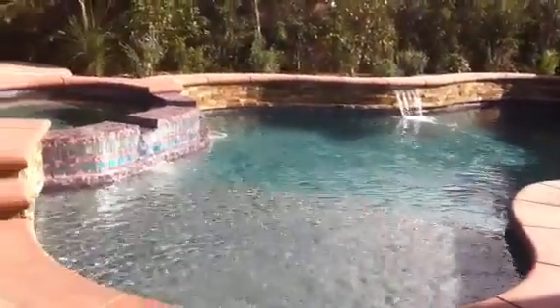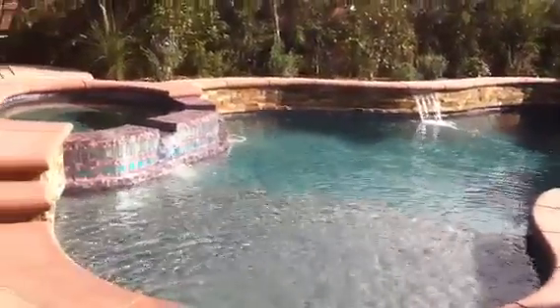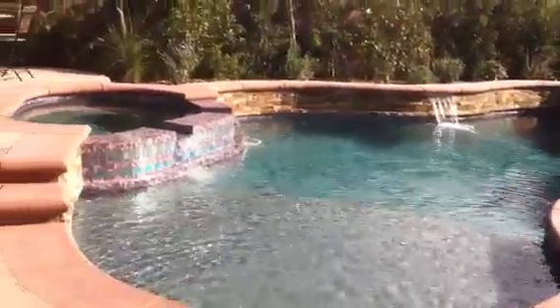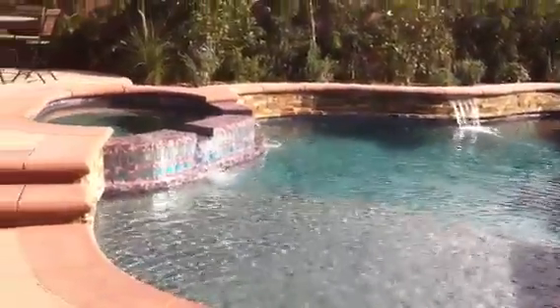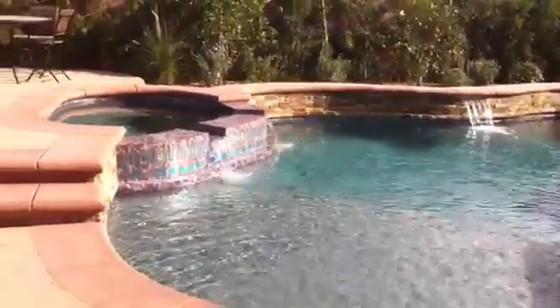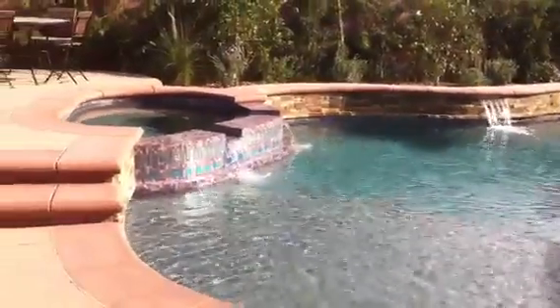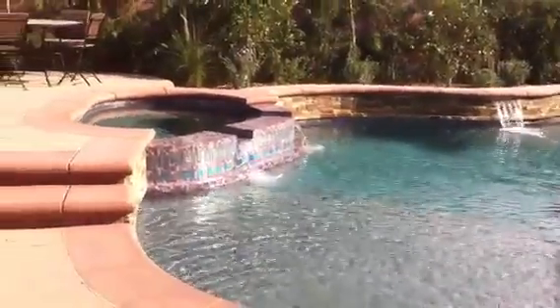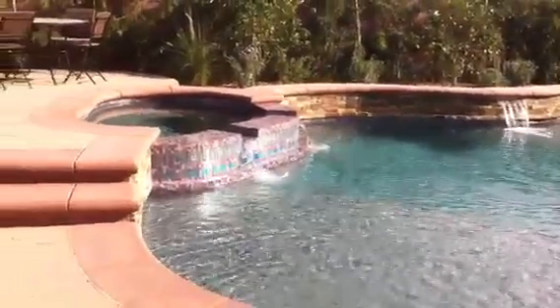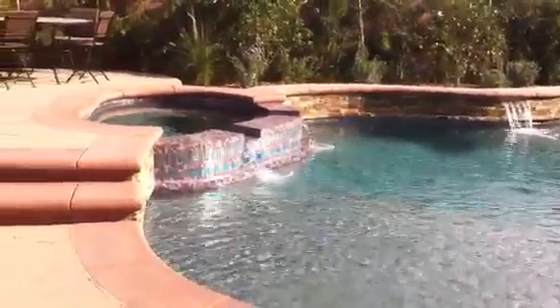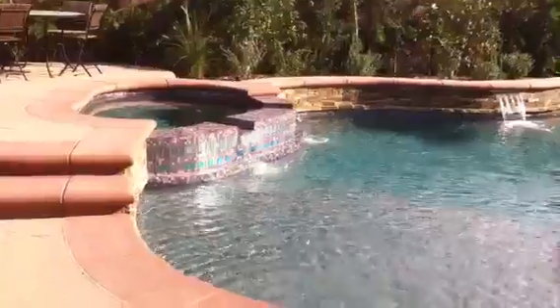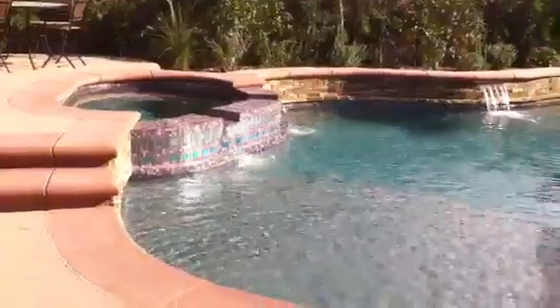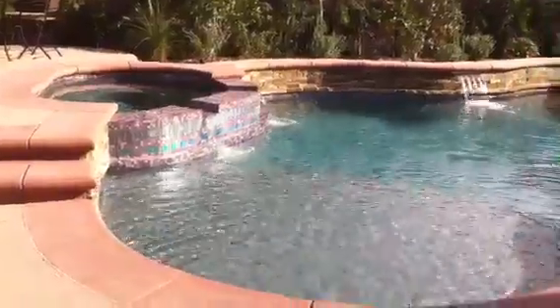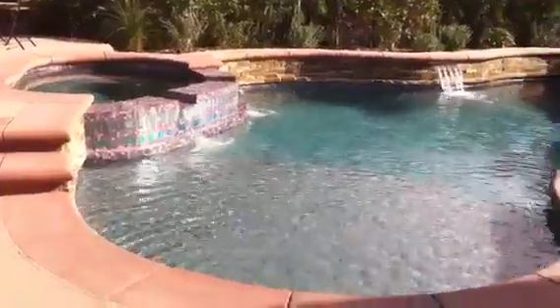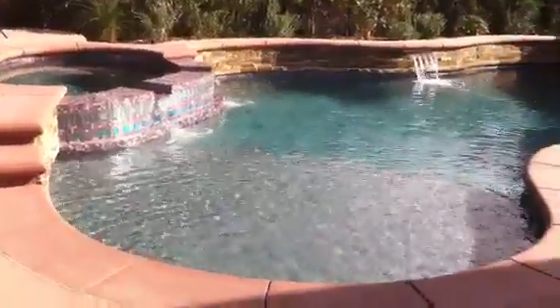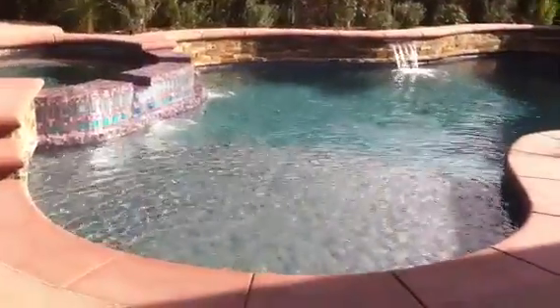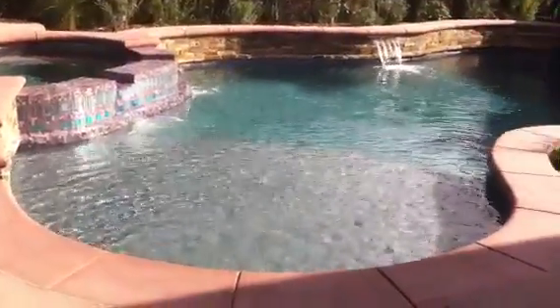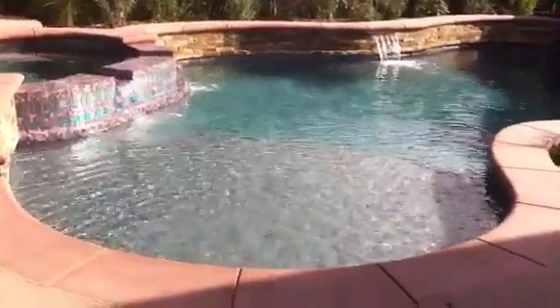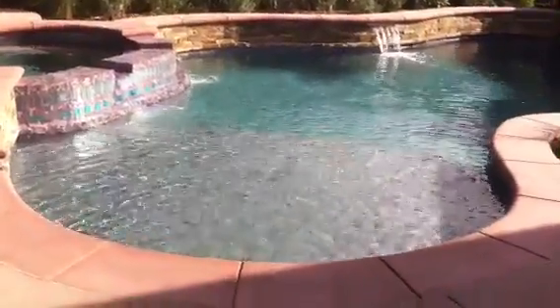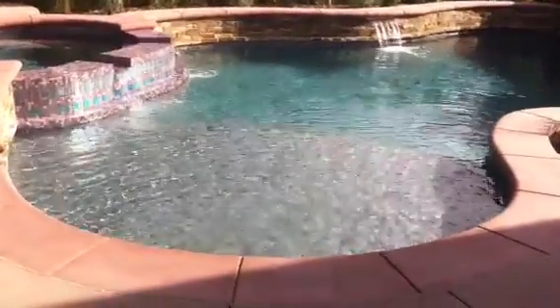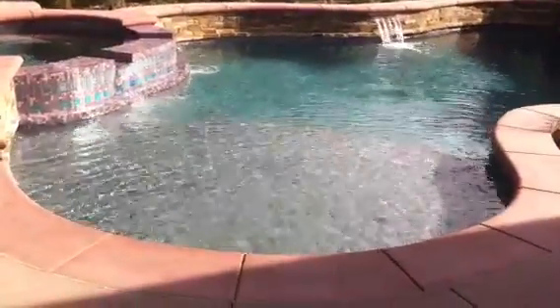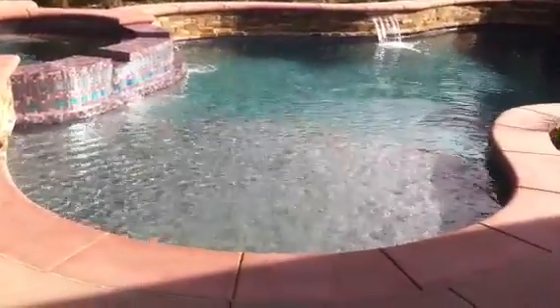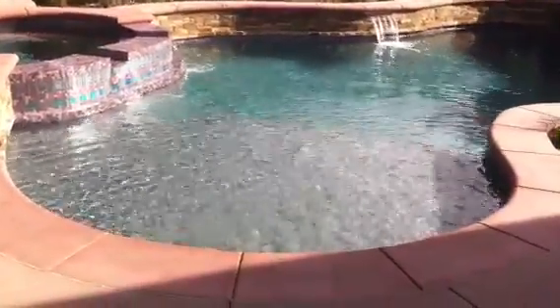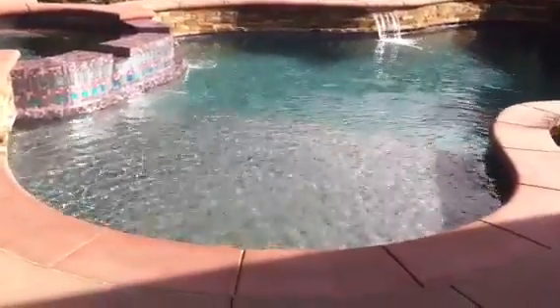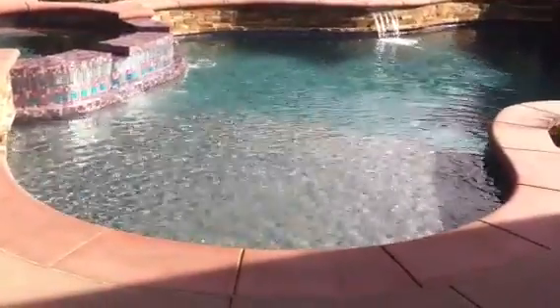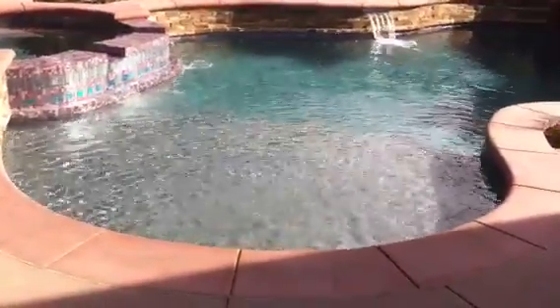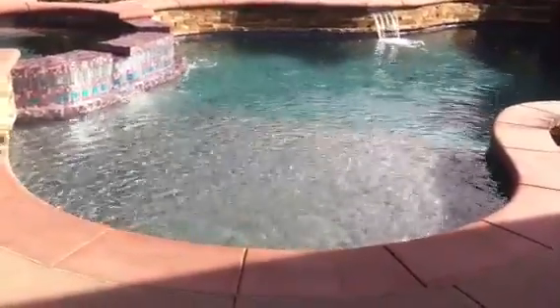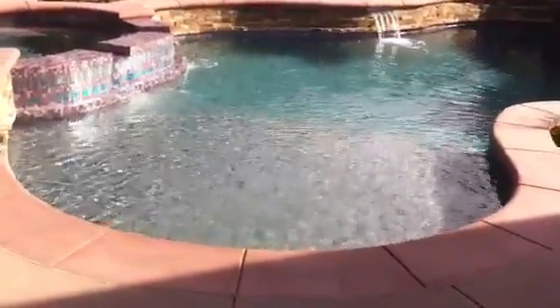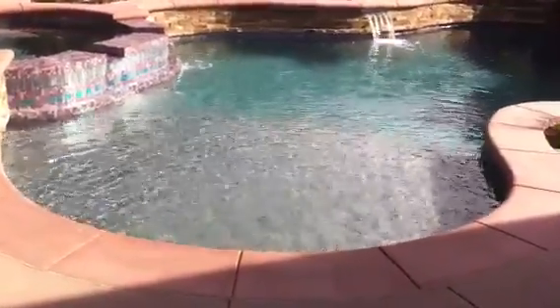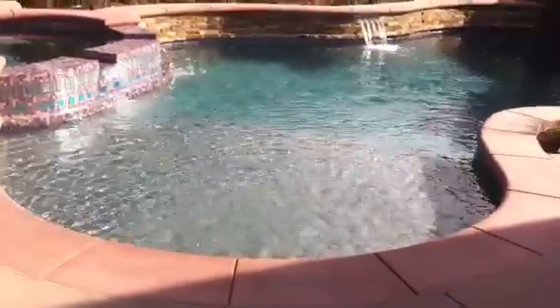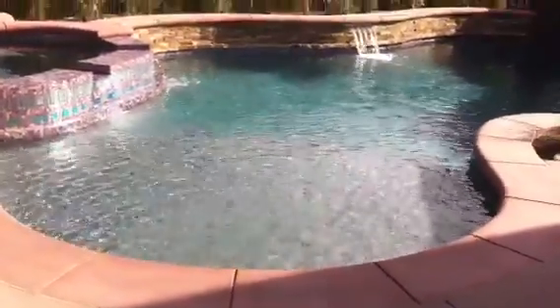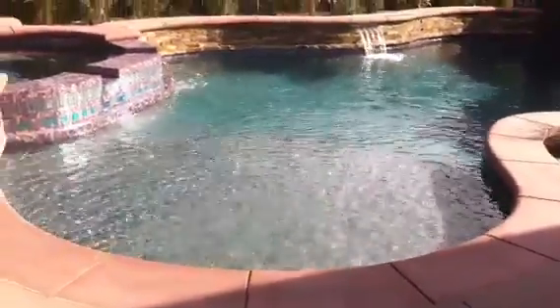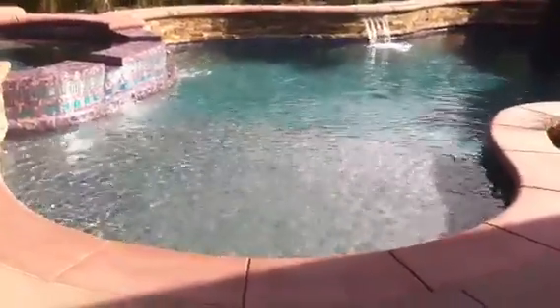And there's our spa. And the huge baja step — it's got a hole on it for an umbrella.